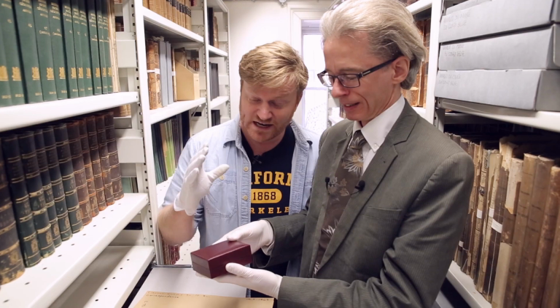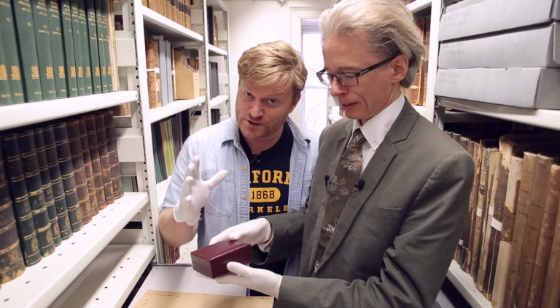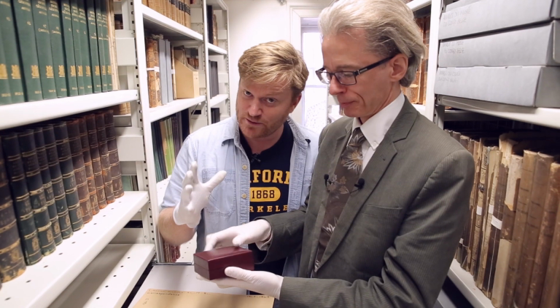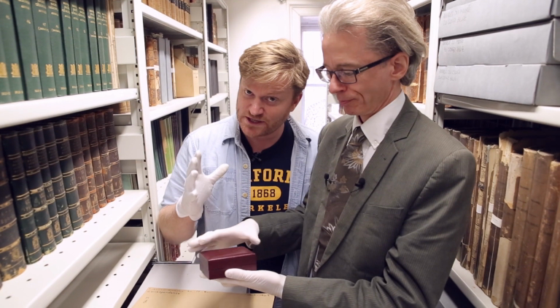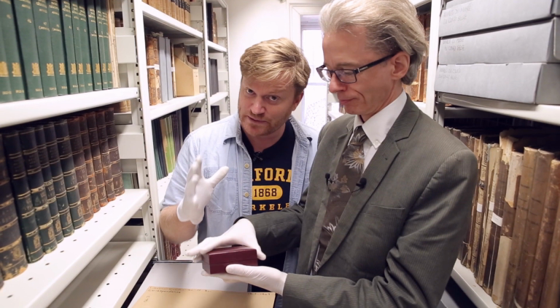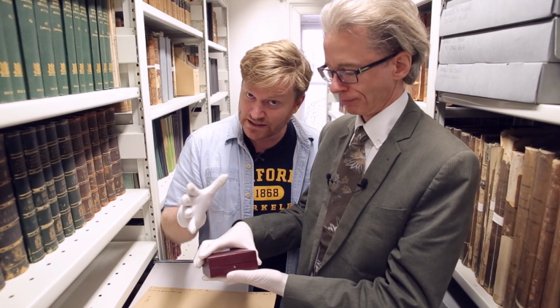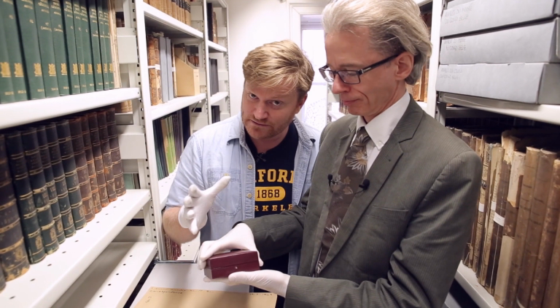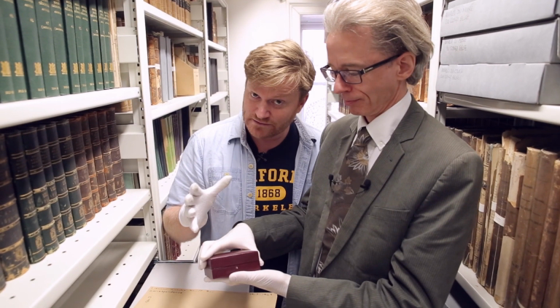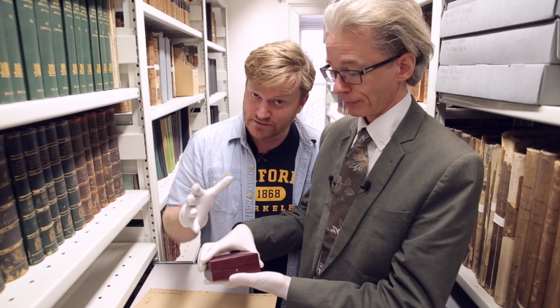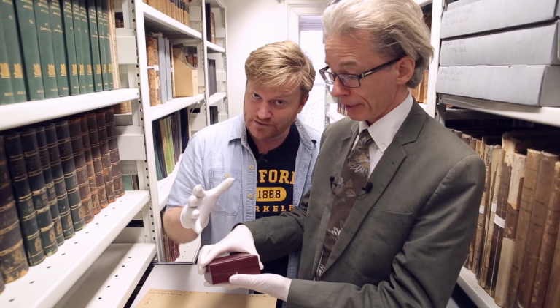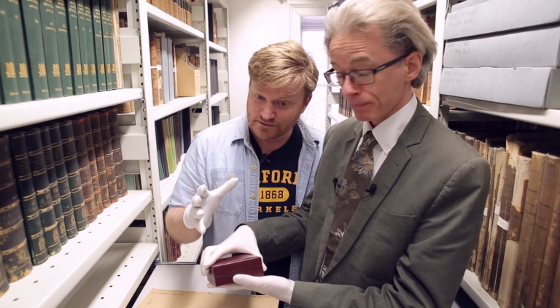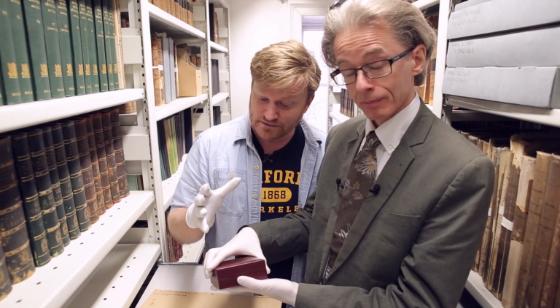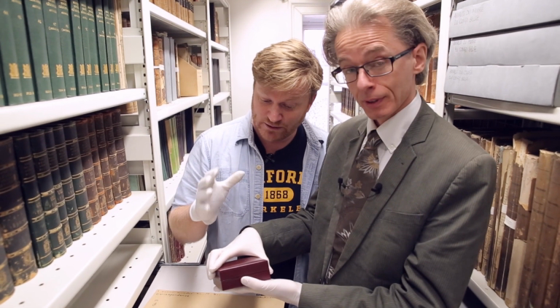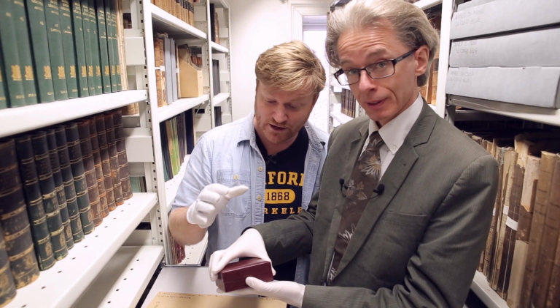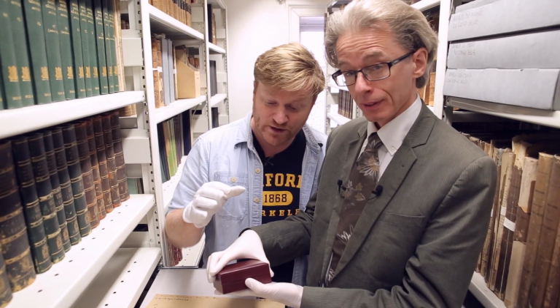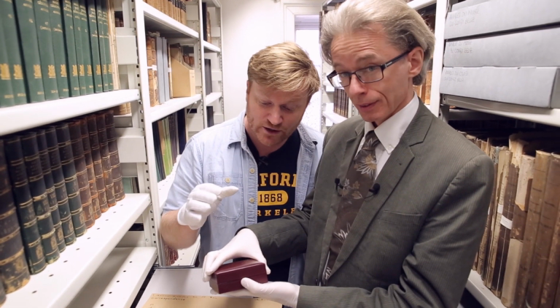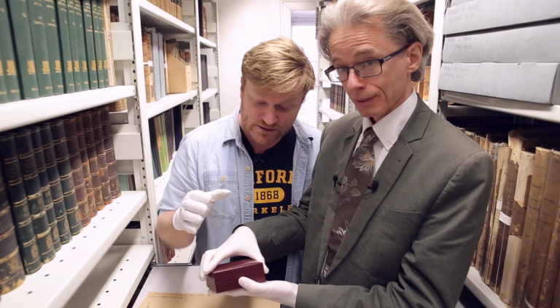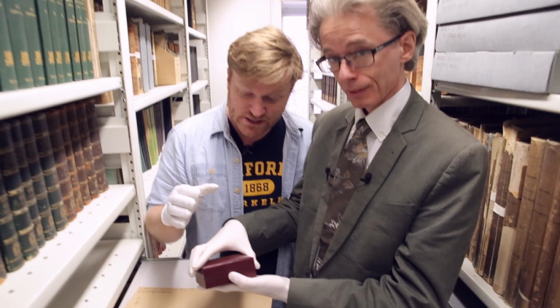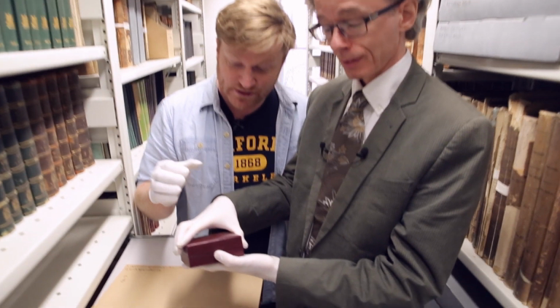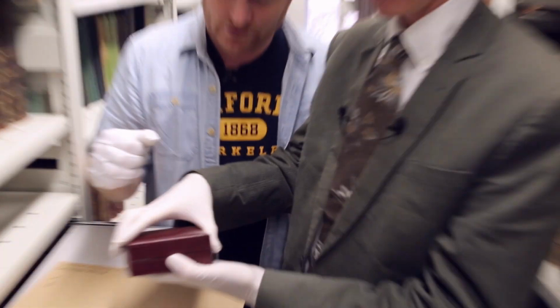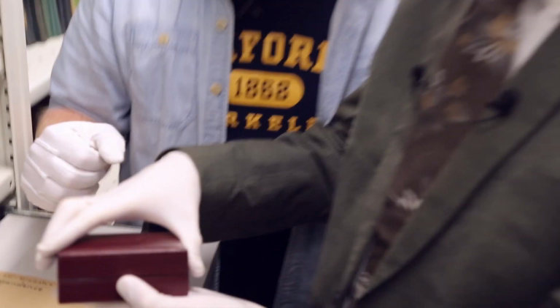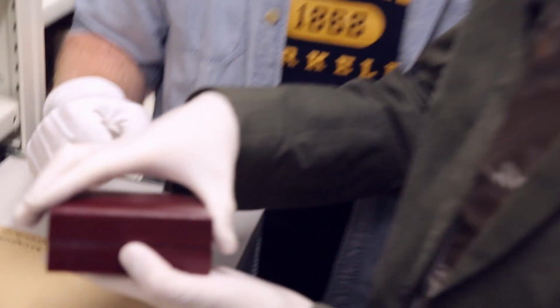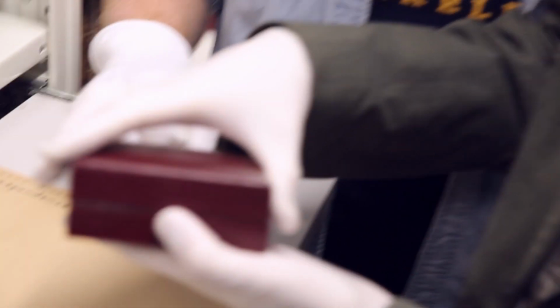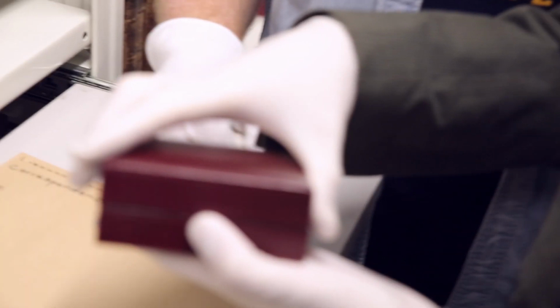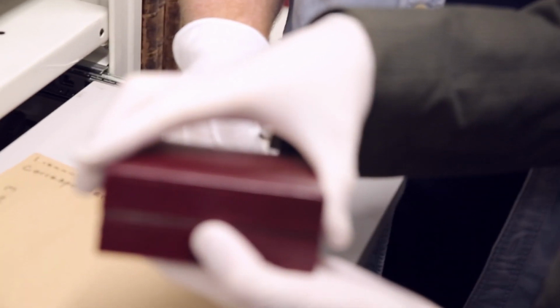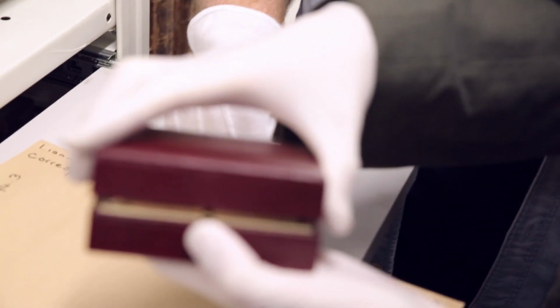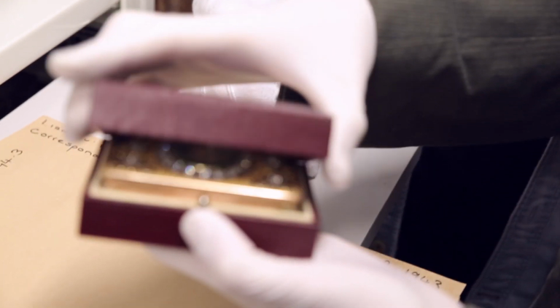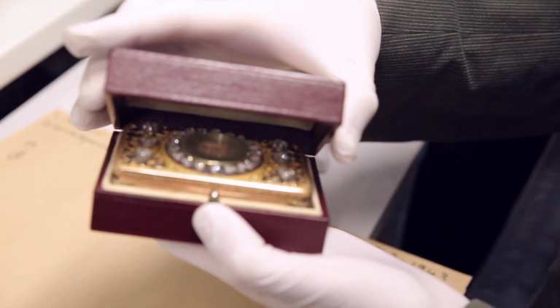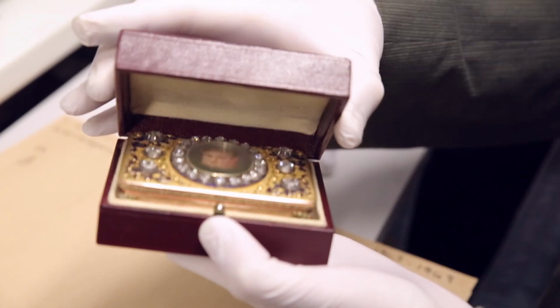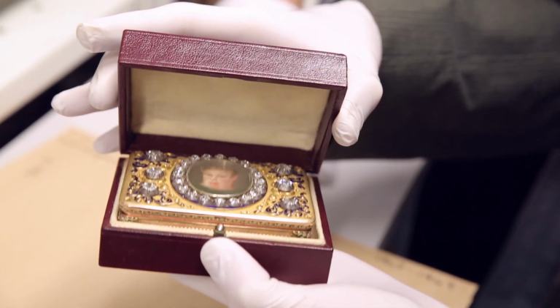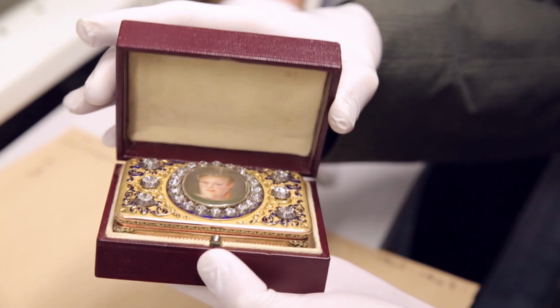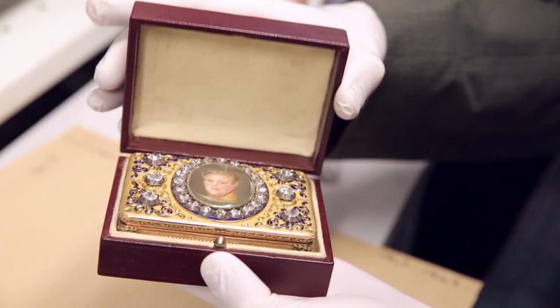Keith is promising bling. Here we go, we're gonna open this up and have a look. What is it? Are you ready for some bling? Whoa!